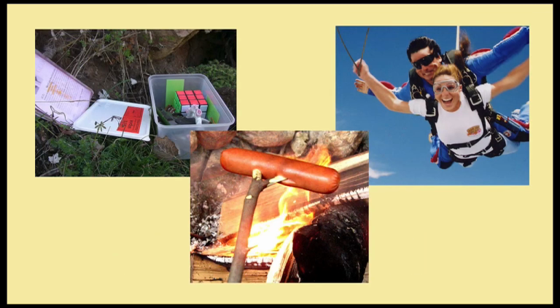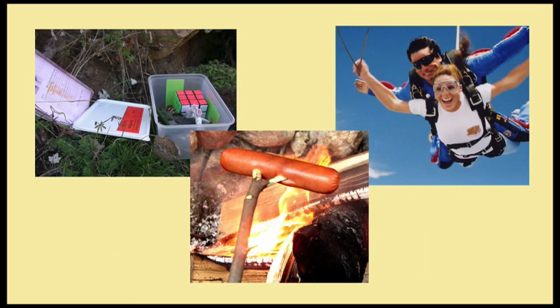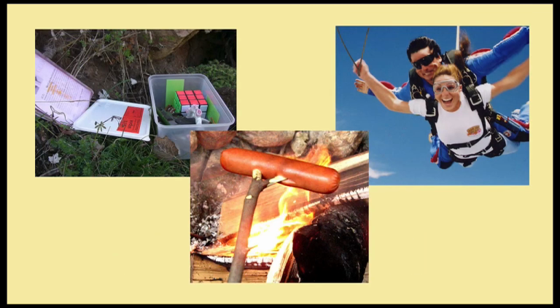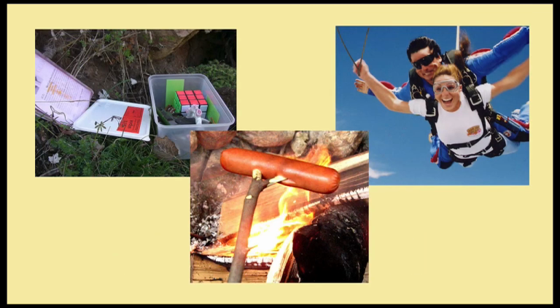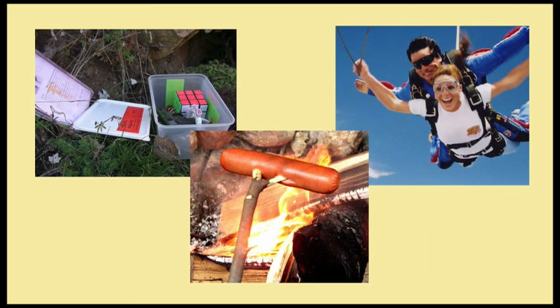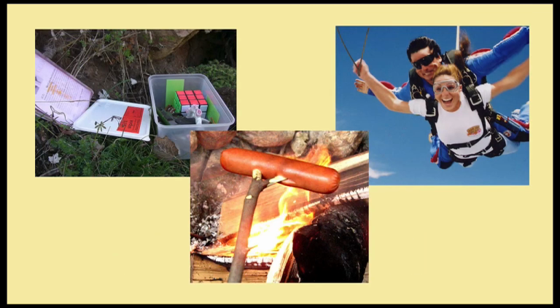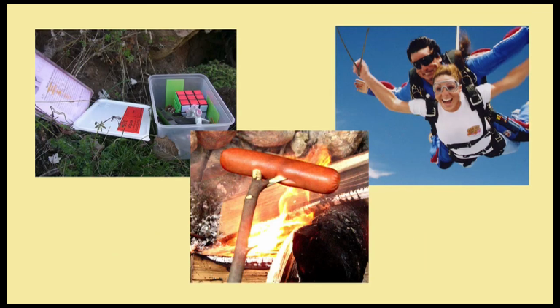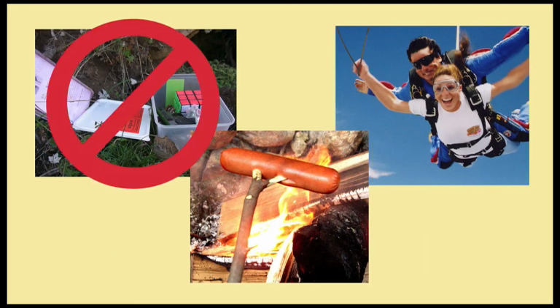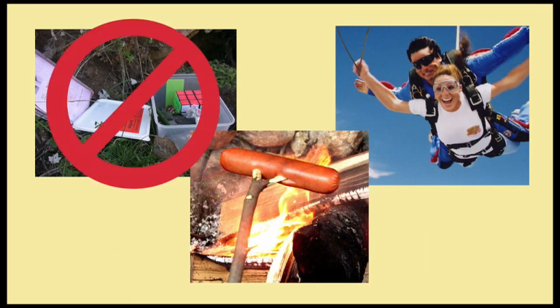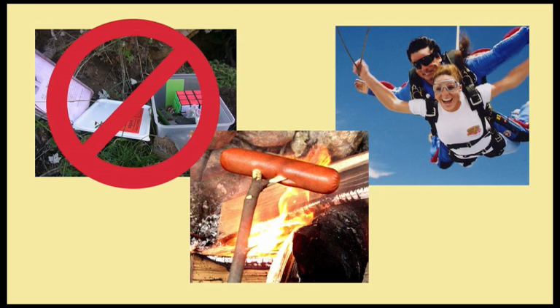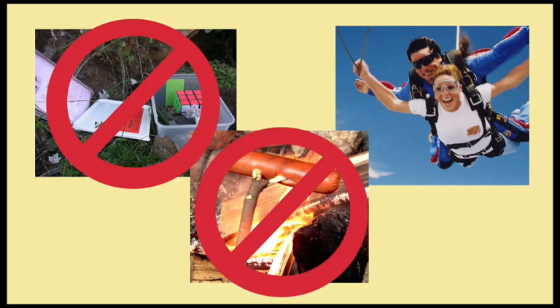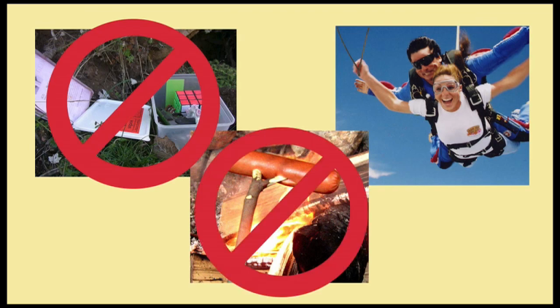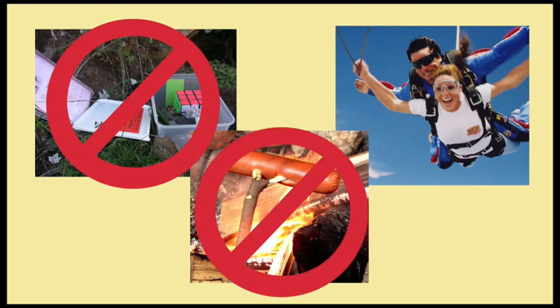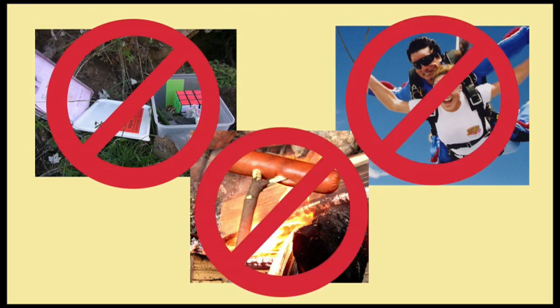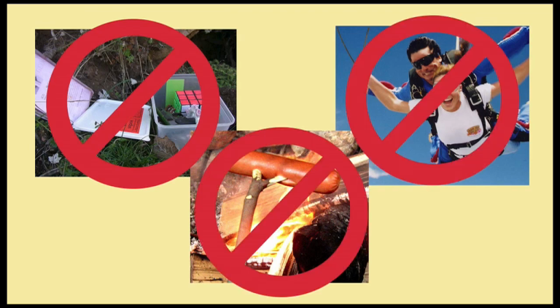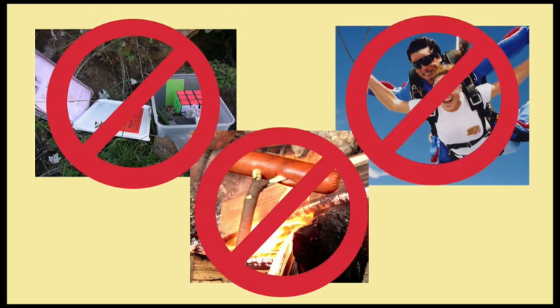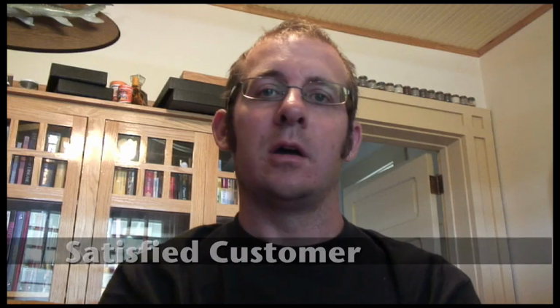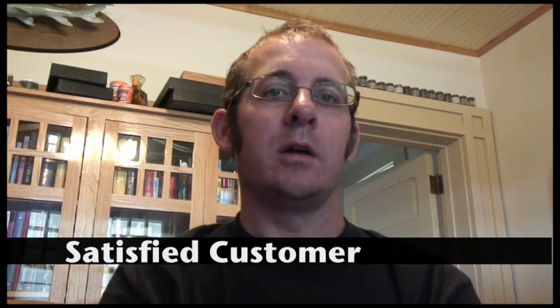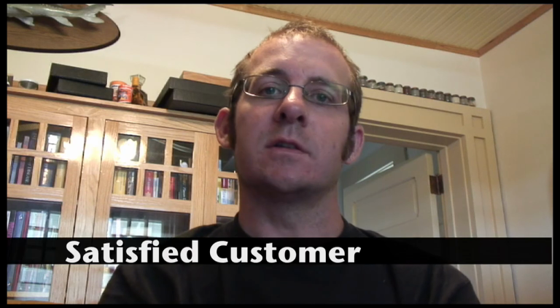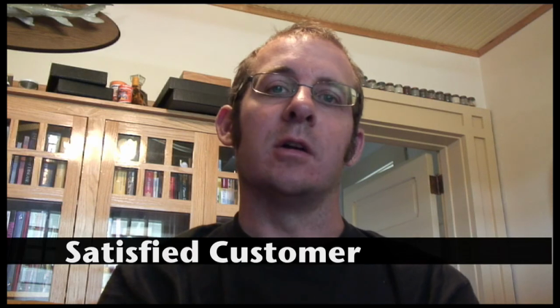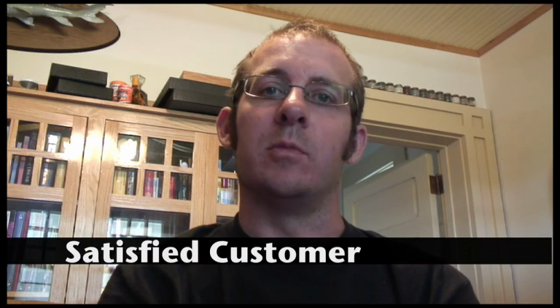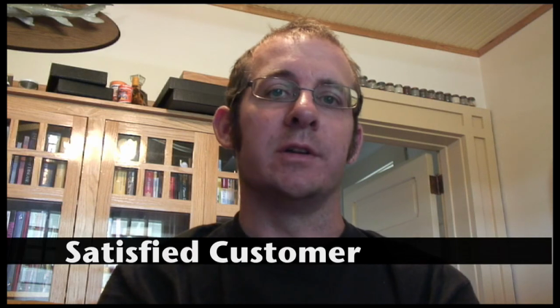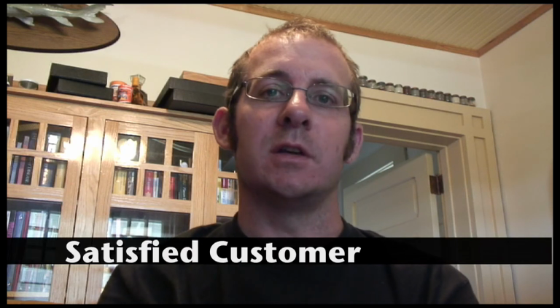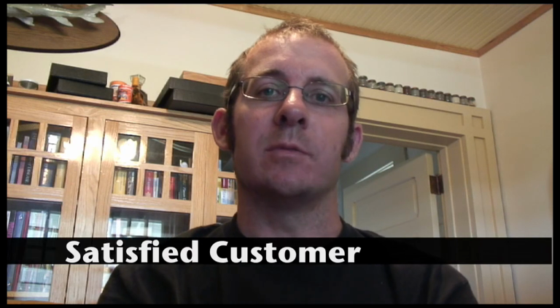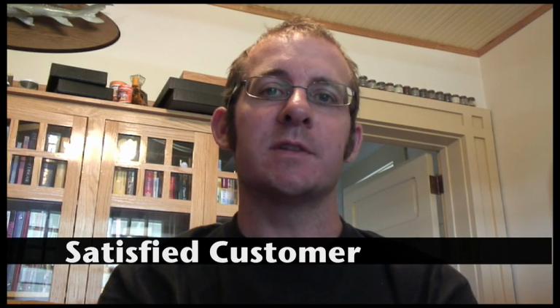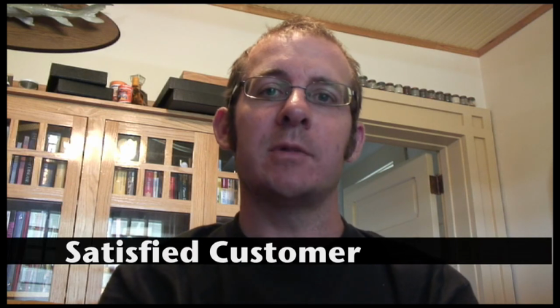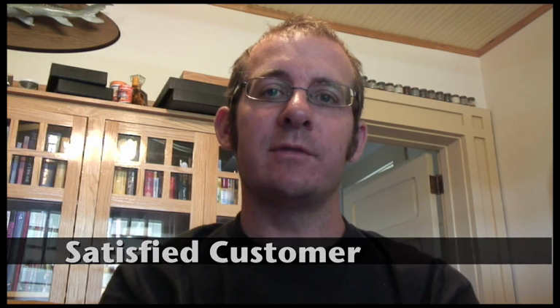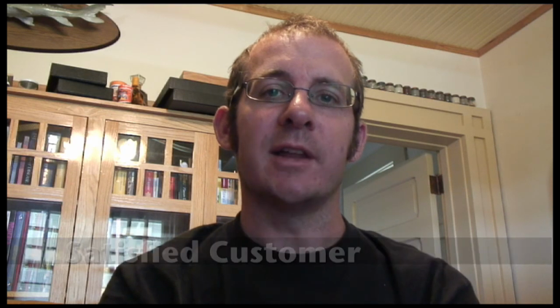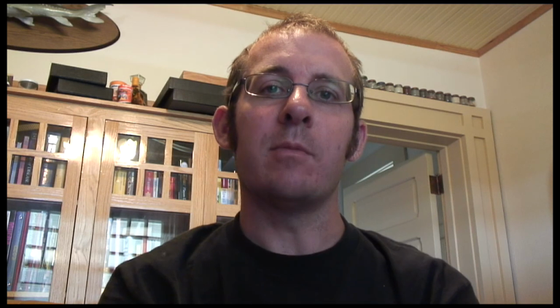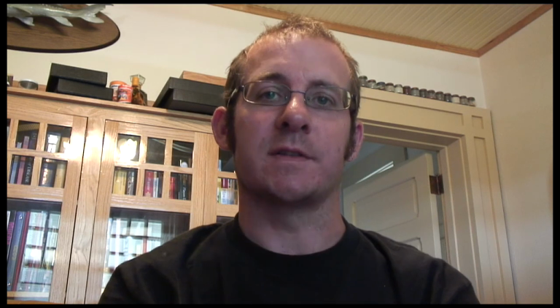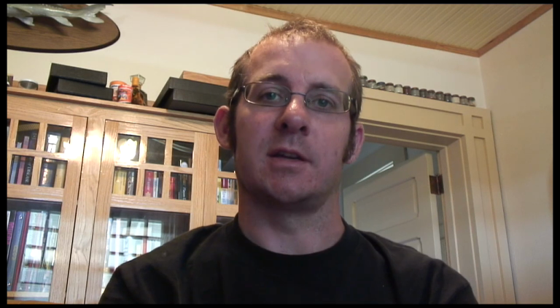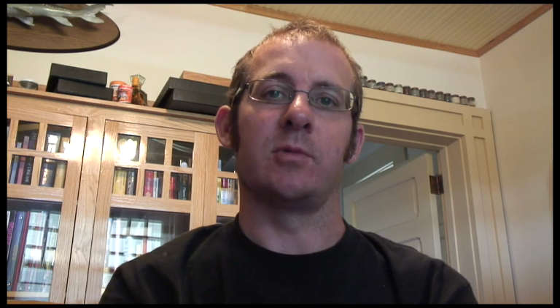Remember, Letterboxing Dowsing Rod not for use with geocaches, hot dogs, or while skydiving. It's incredible. It's almost like I'm not even letterboxing anymore.